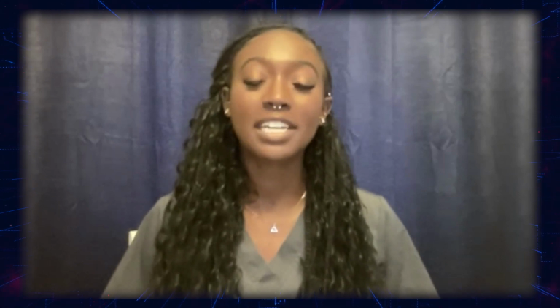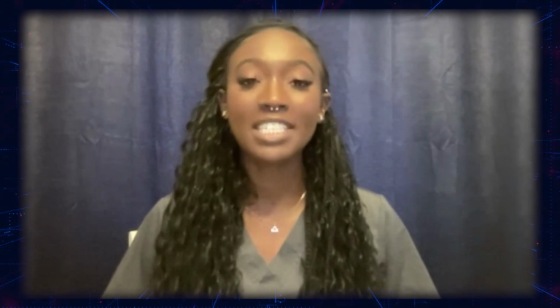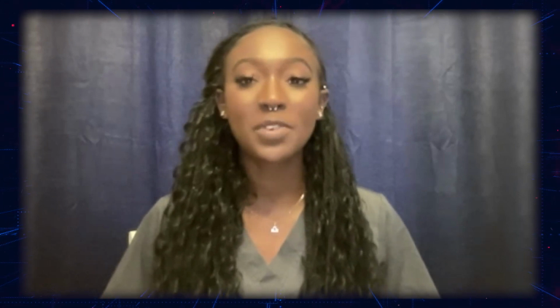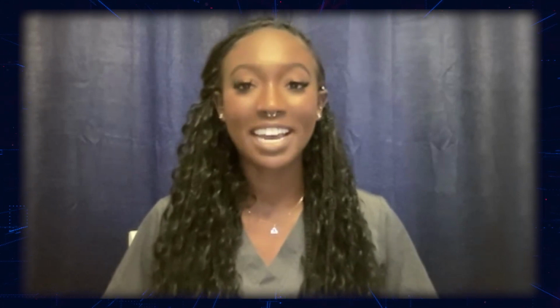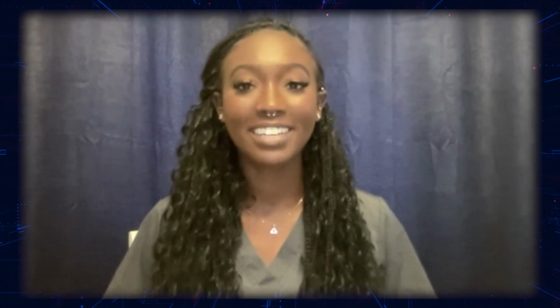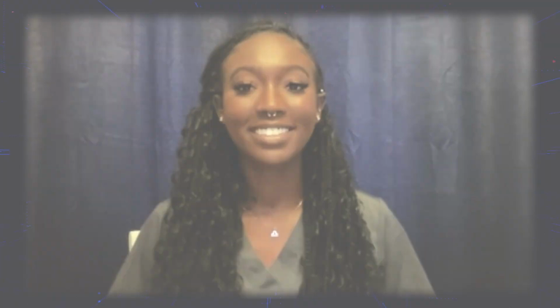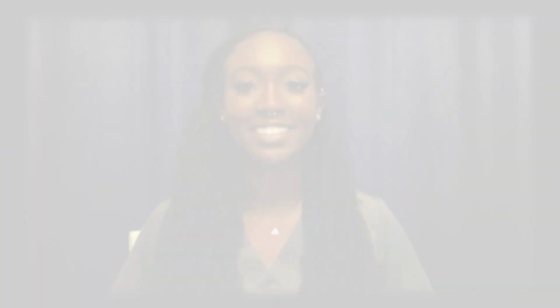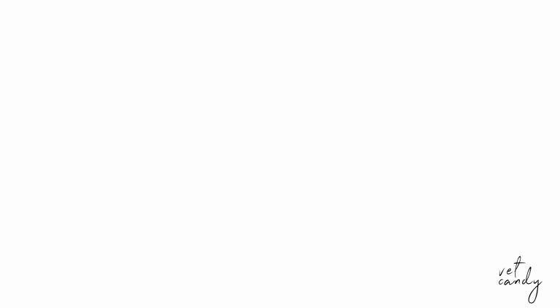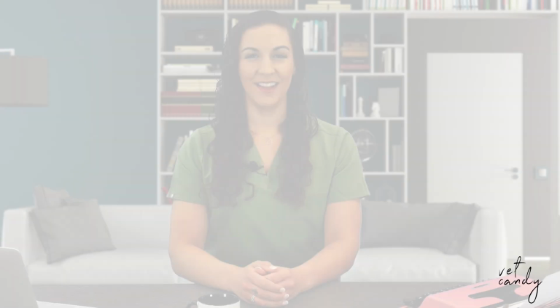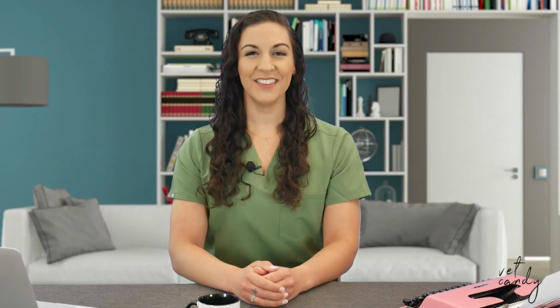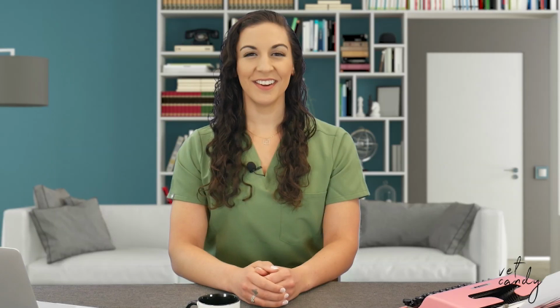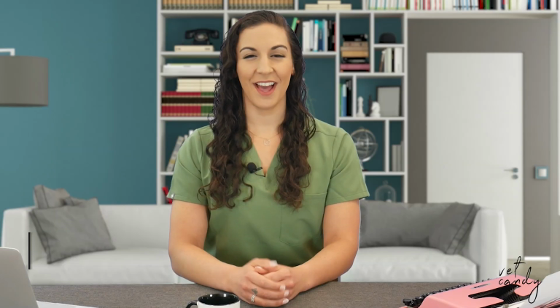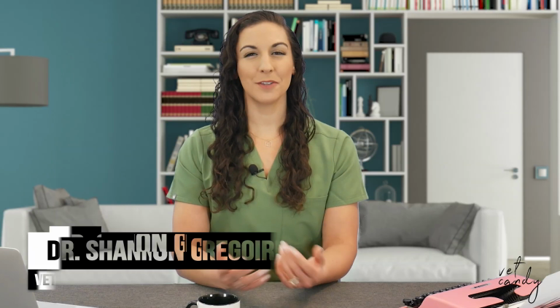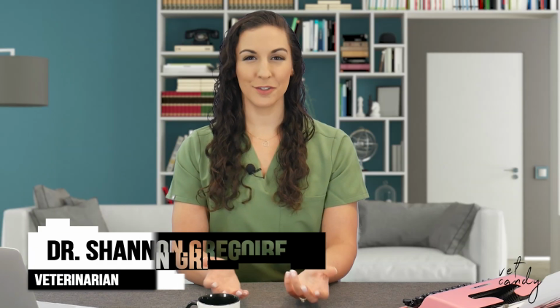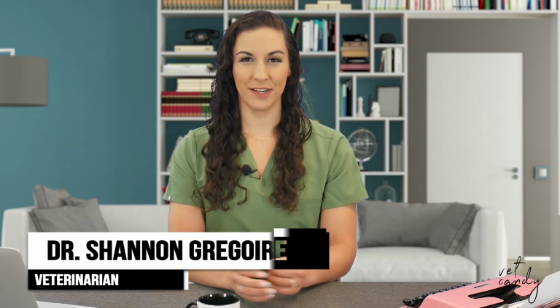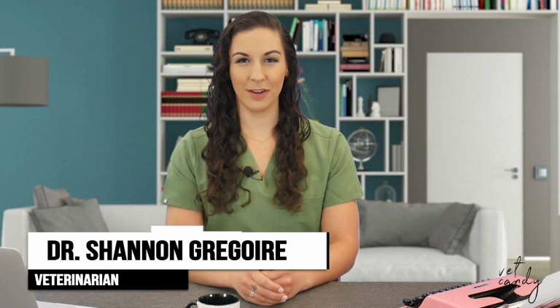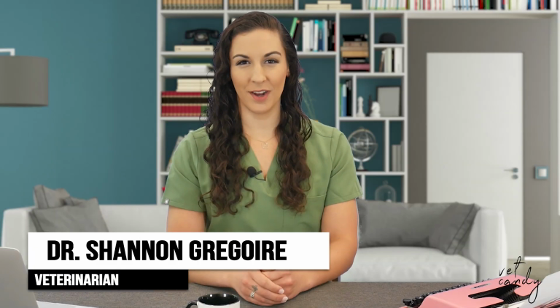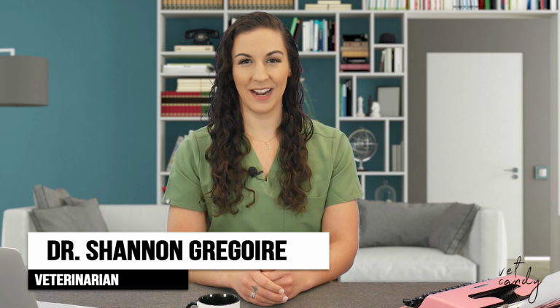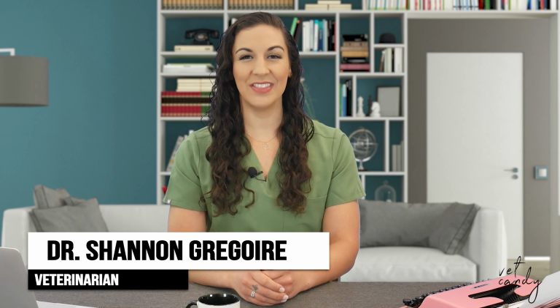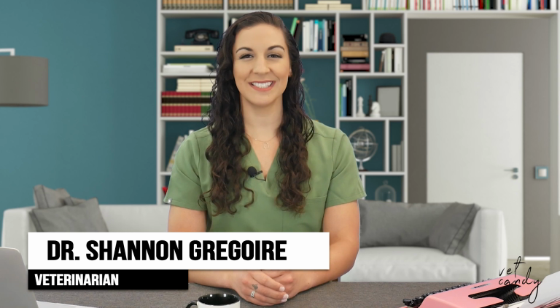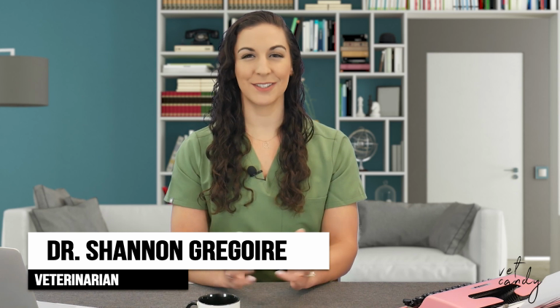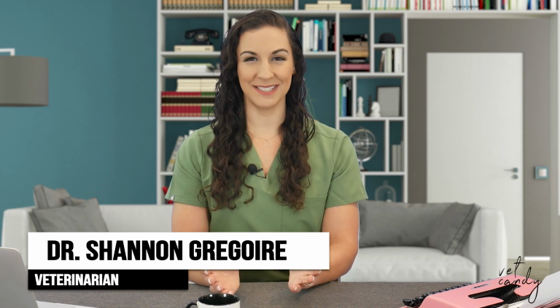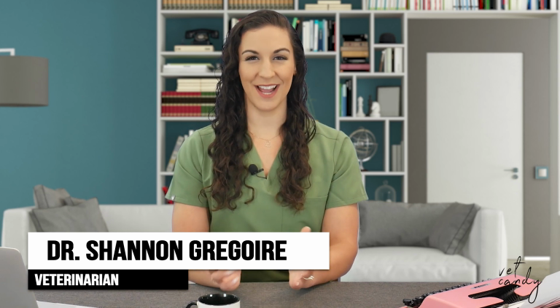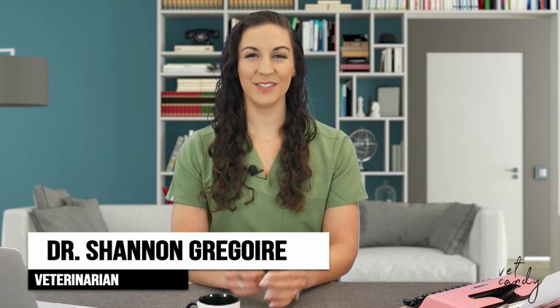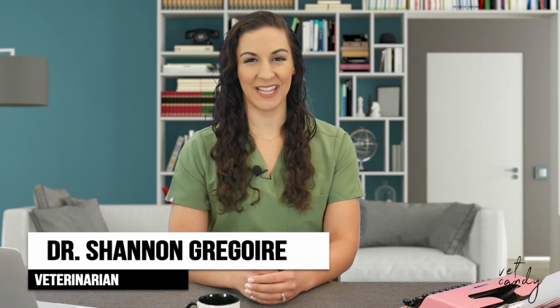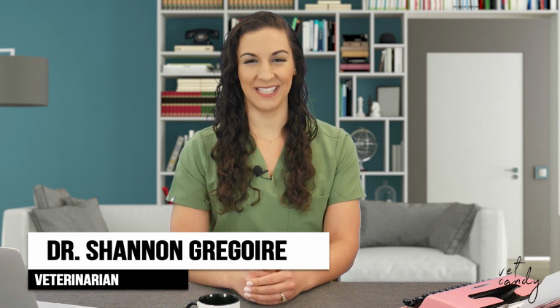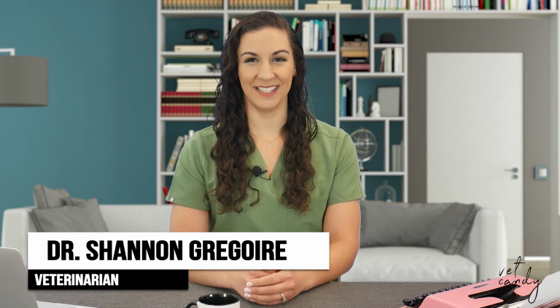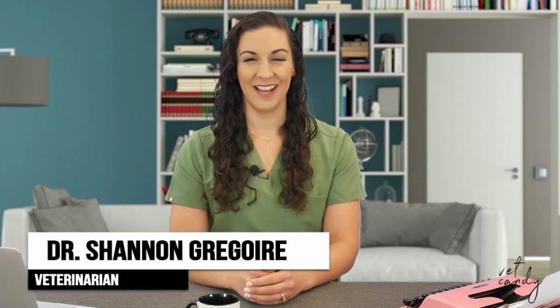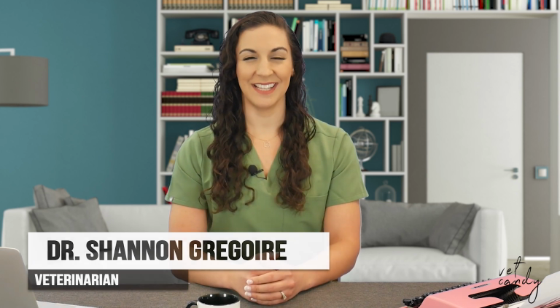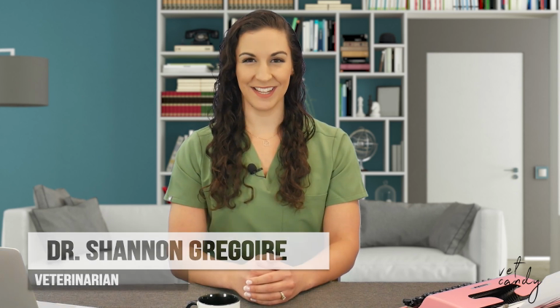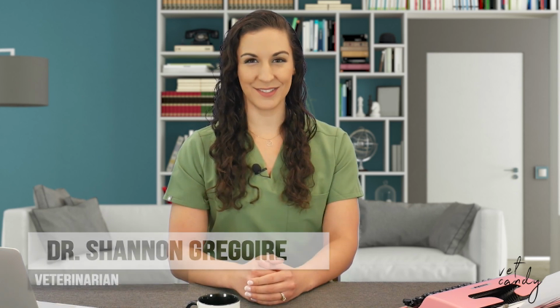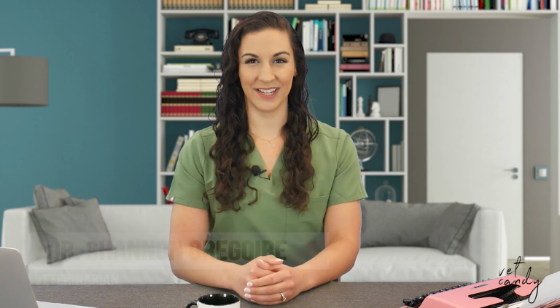Hey there, I'm Dr. Shannon Gregoire and this is Quiz Time with Vet Candy. Let's get started.